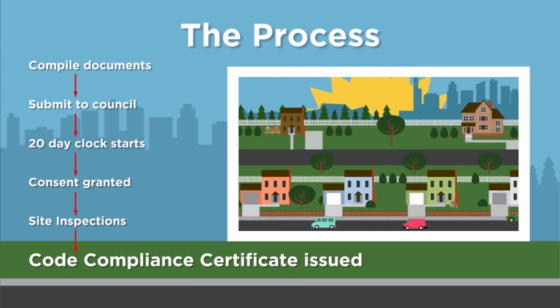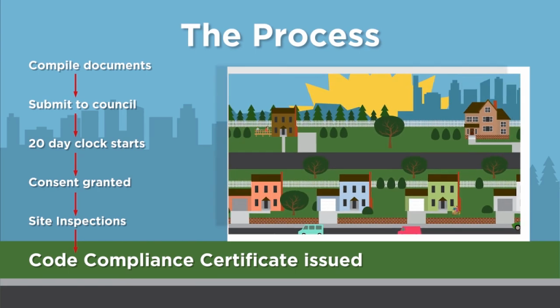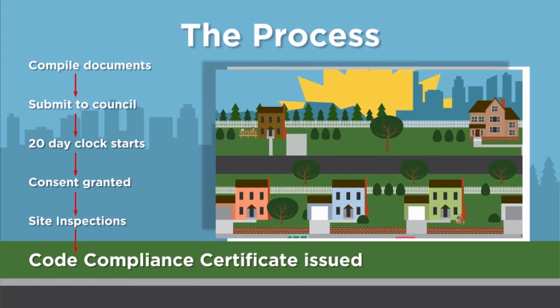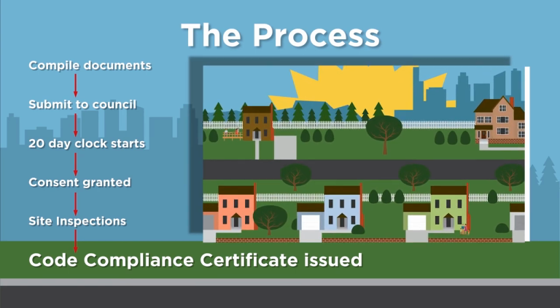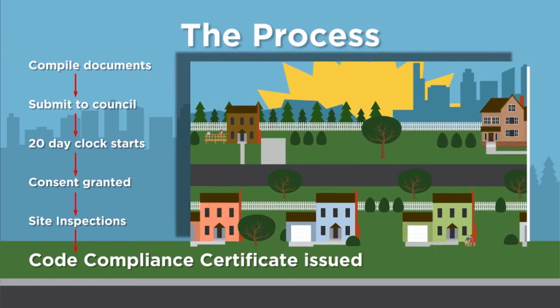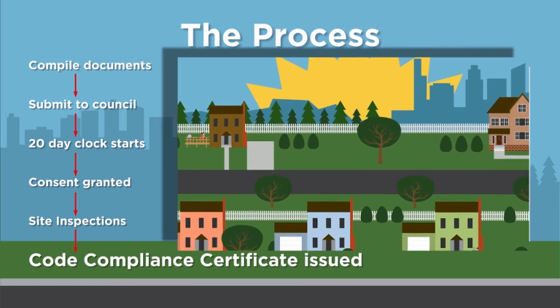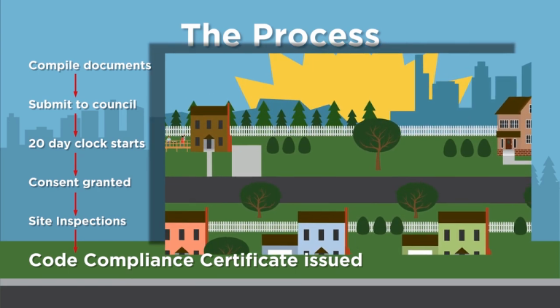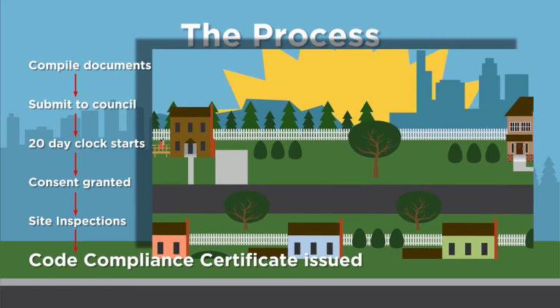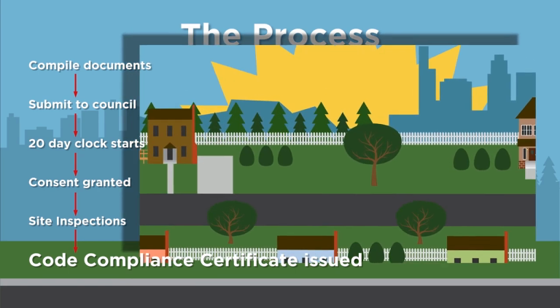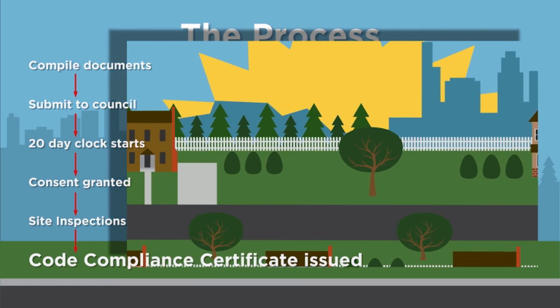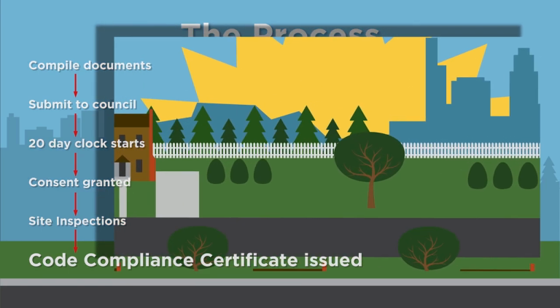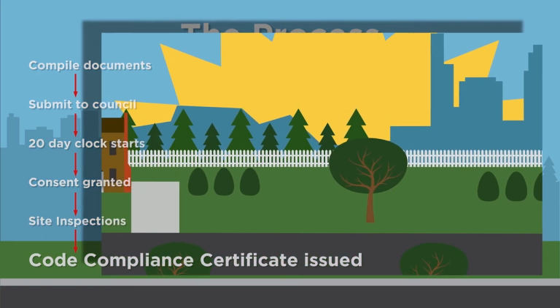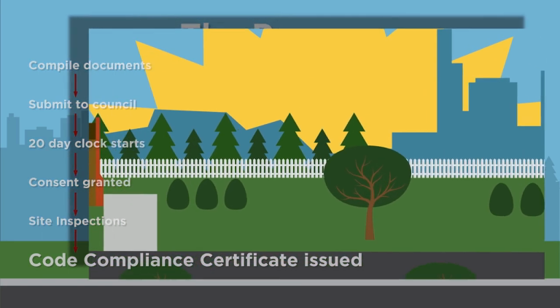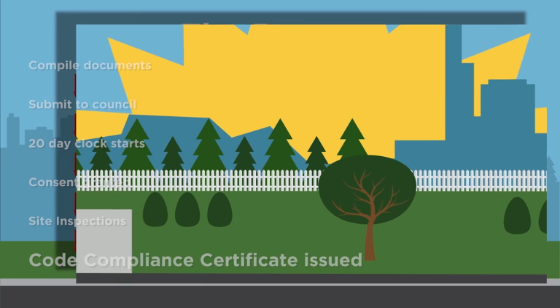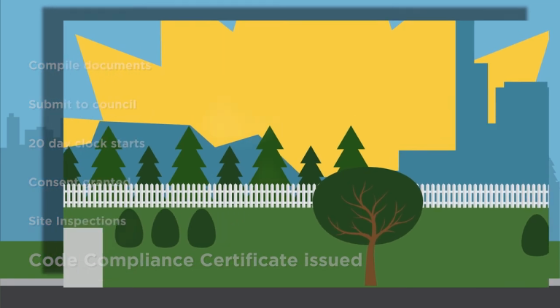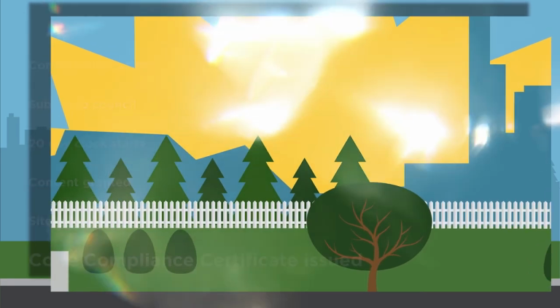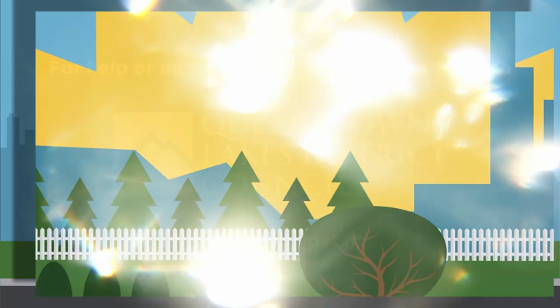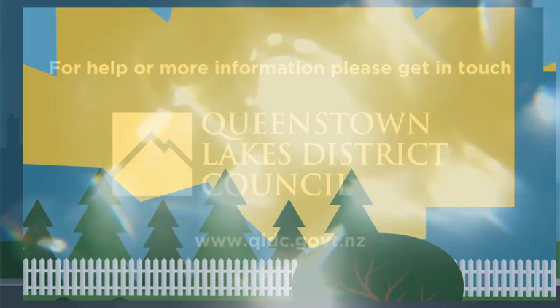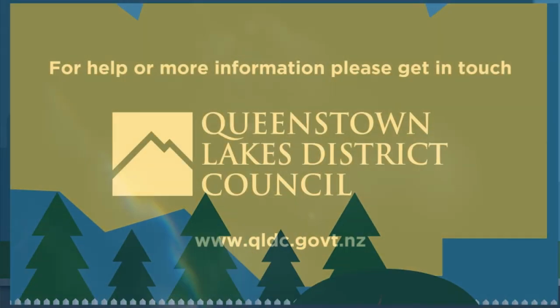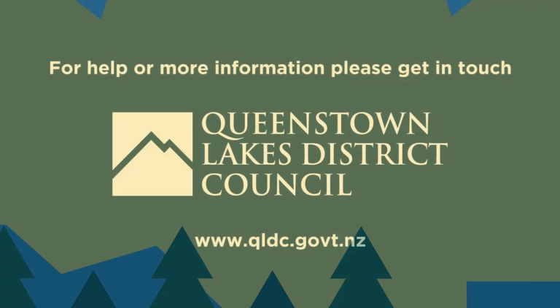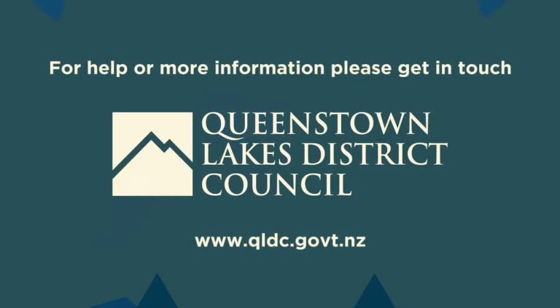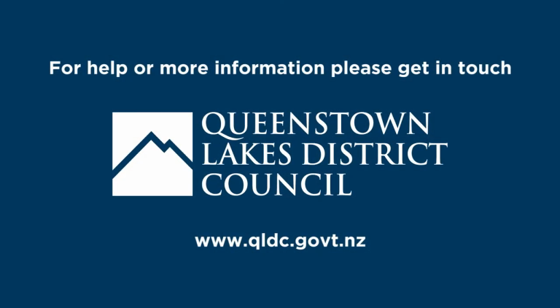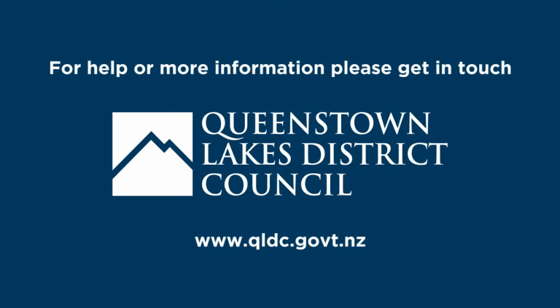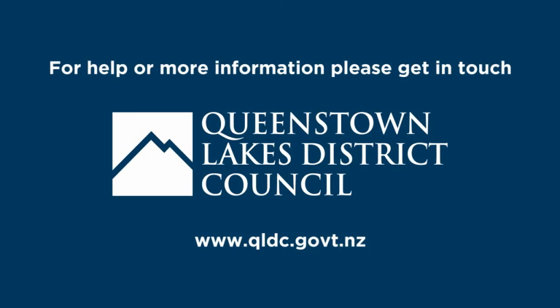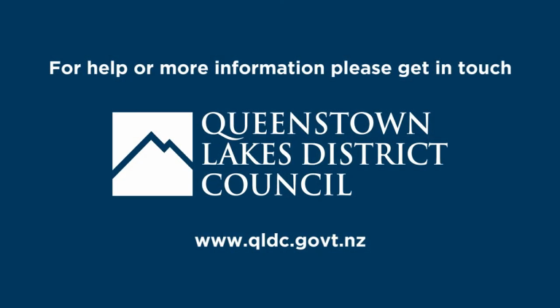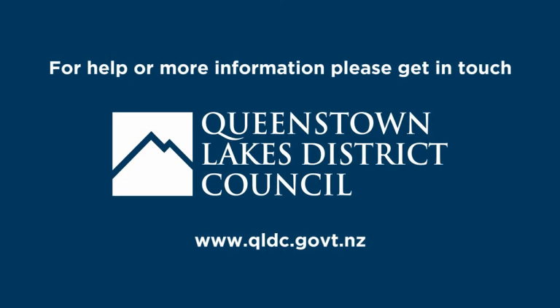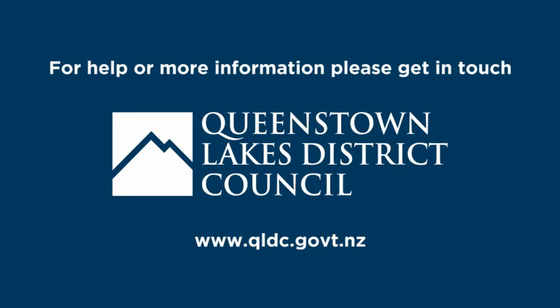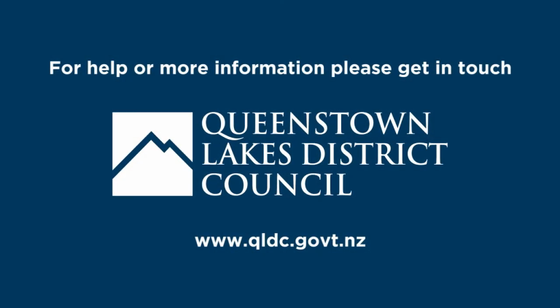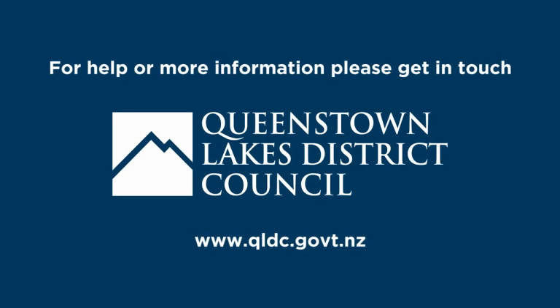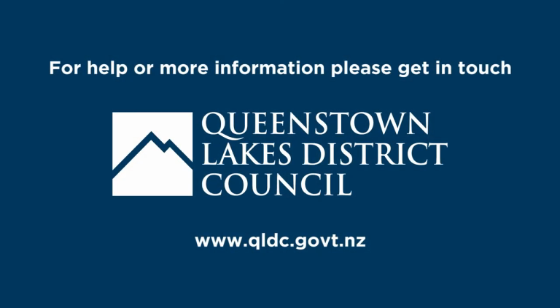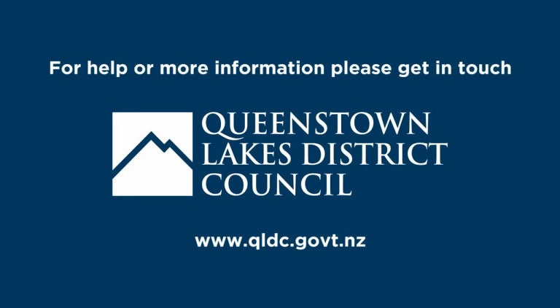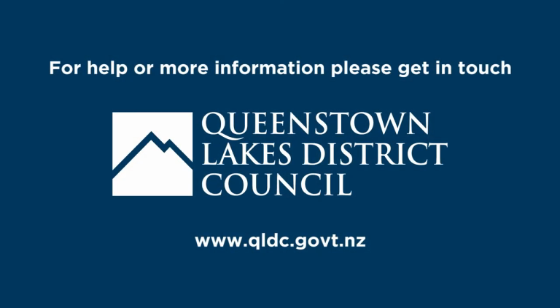This video only gives an outline of building consents. Please check our website for more information. Happy building!